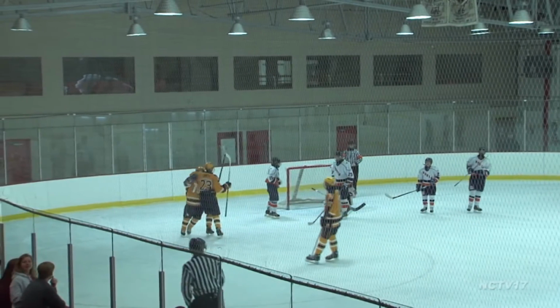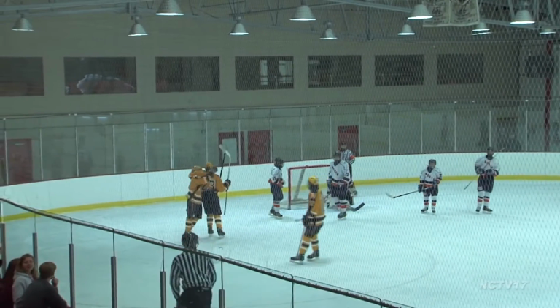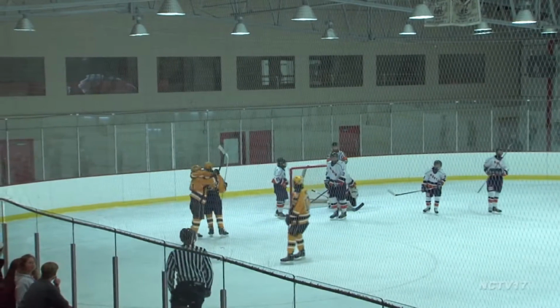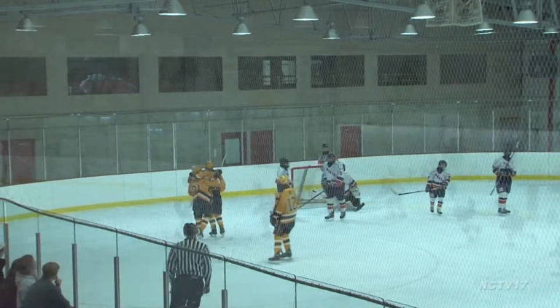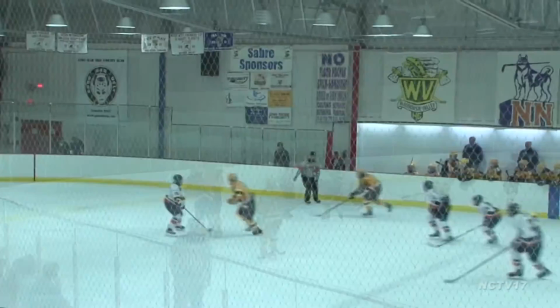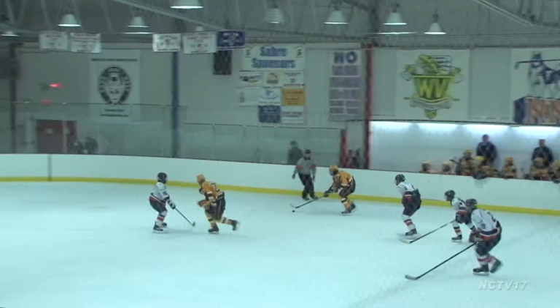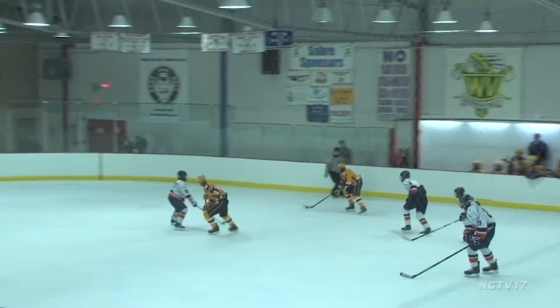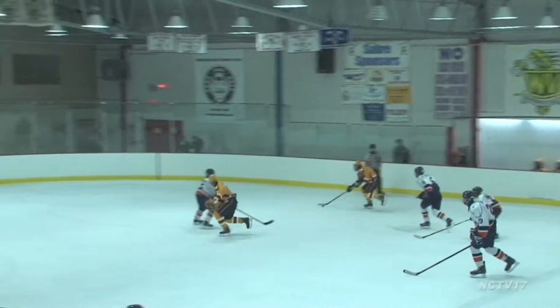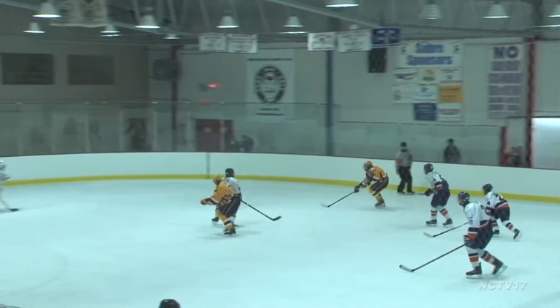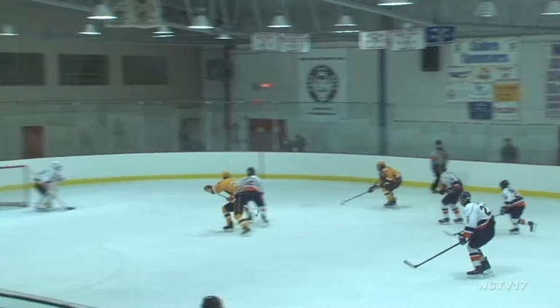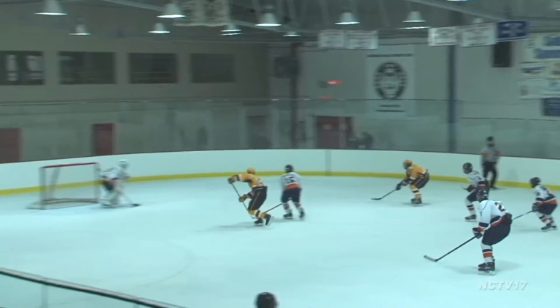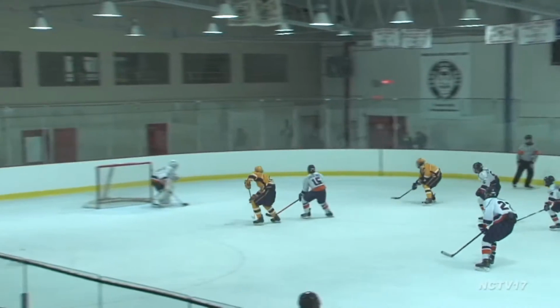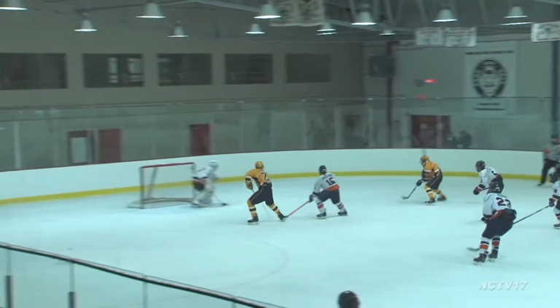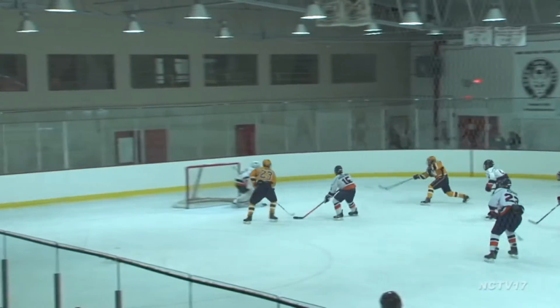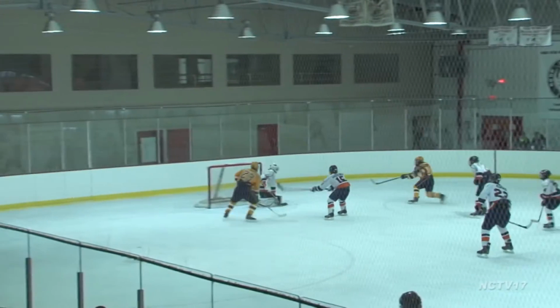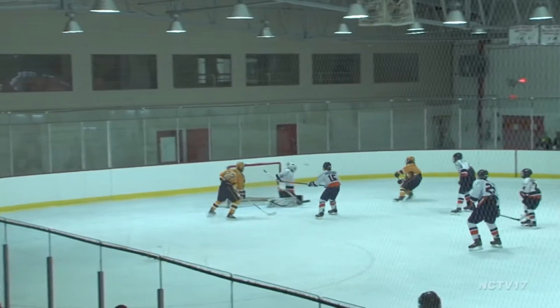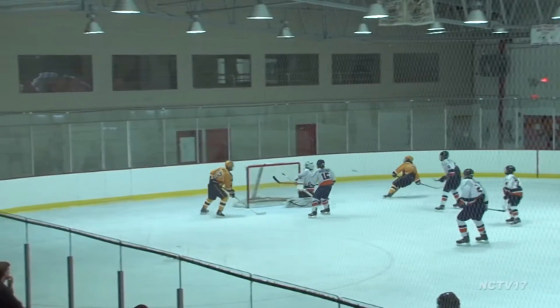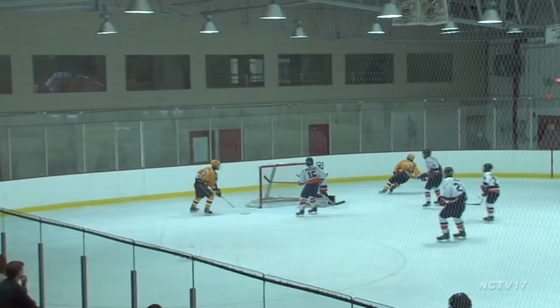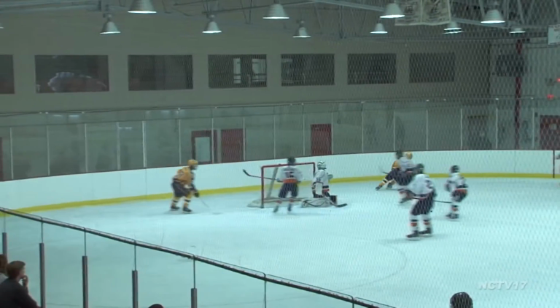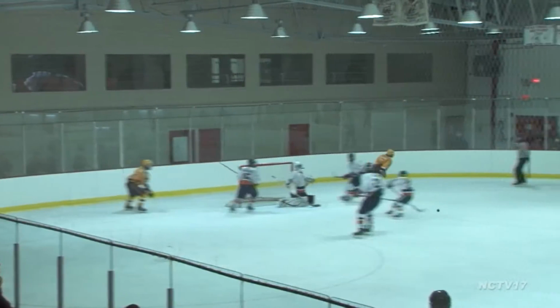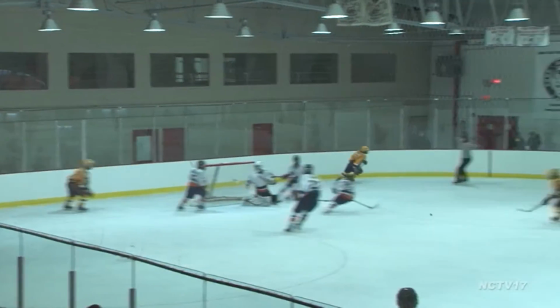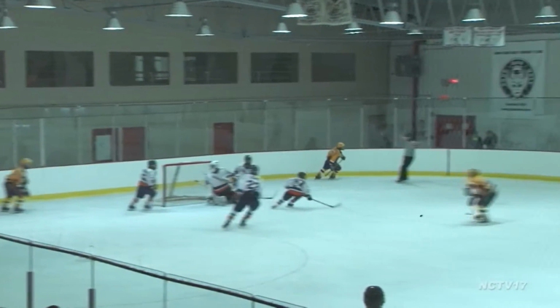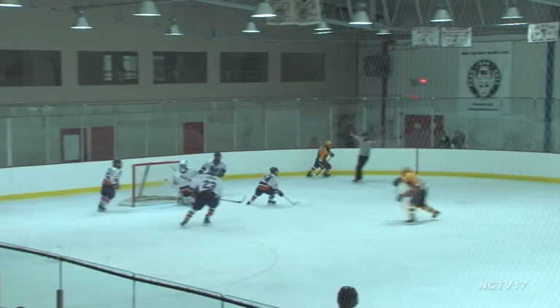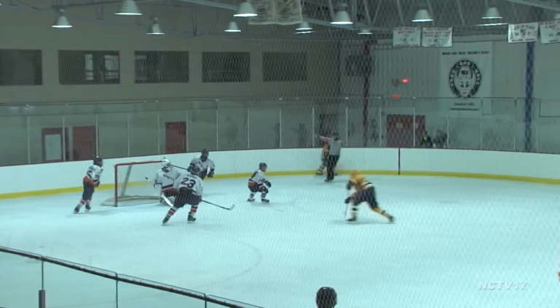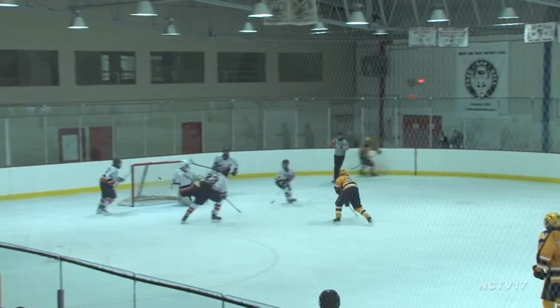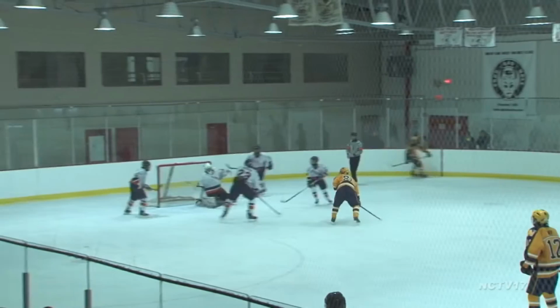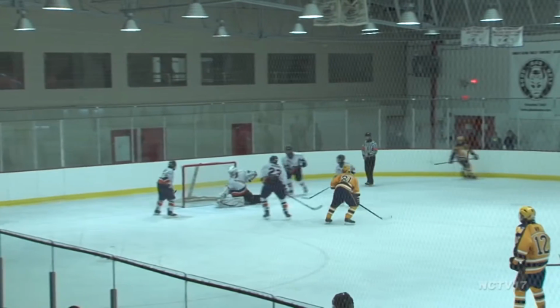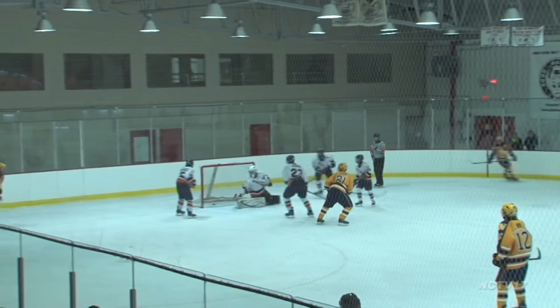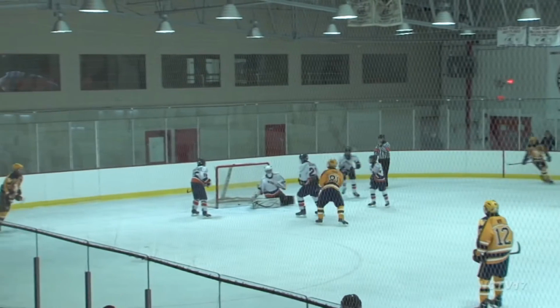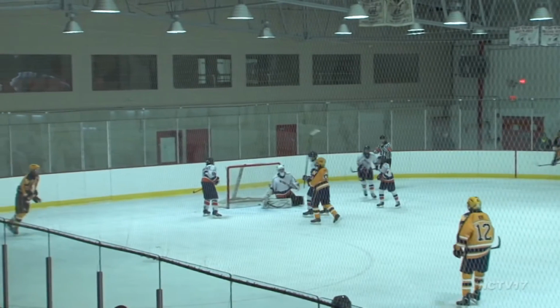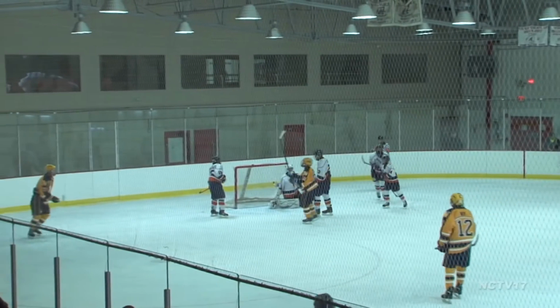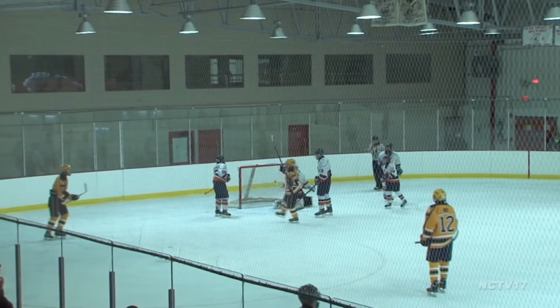Take a look again — the hand-eye coordination on point. Pham scores the goal and your play of the week.